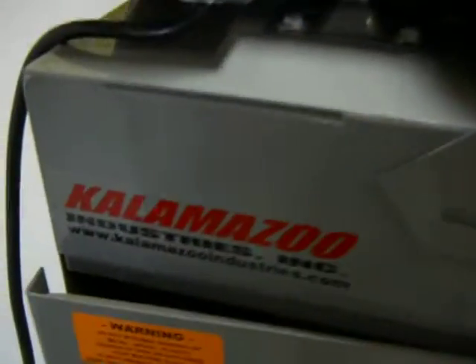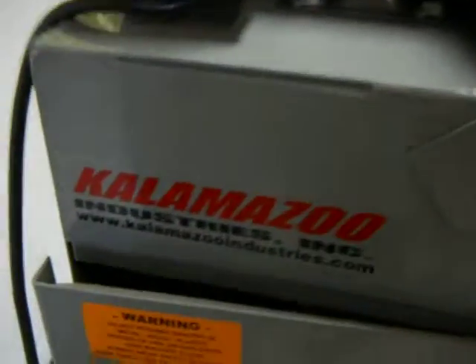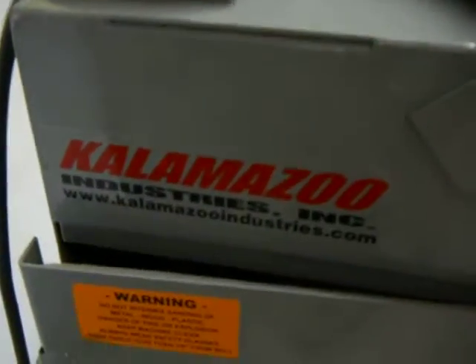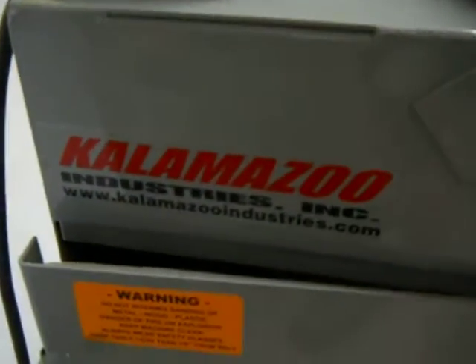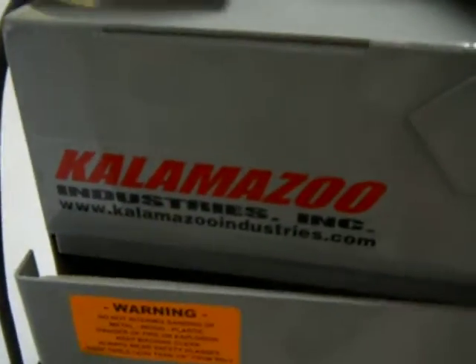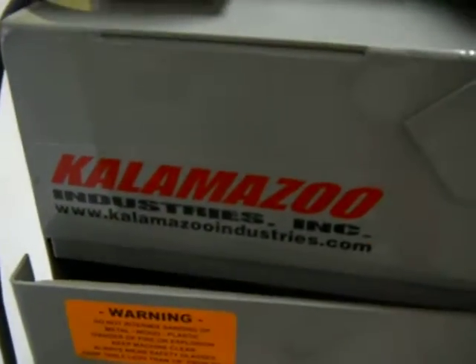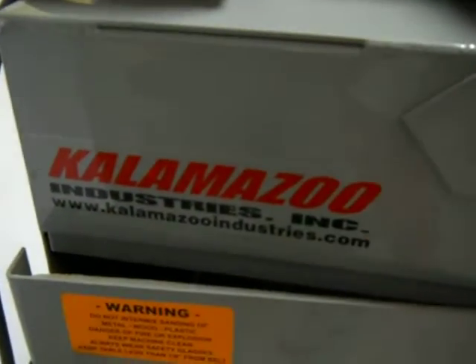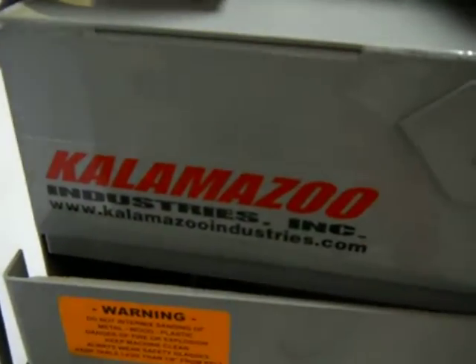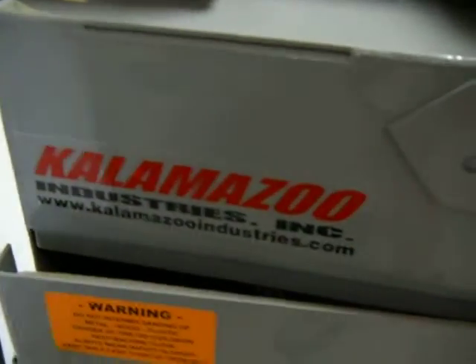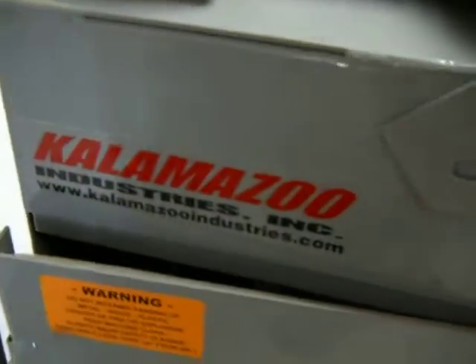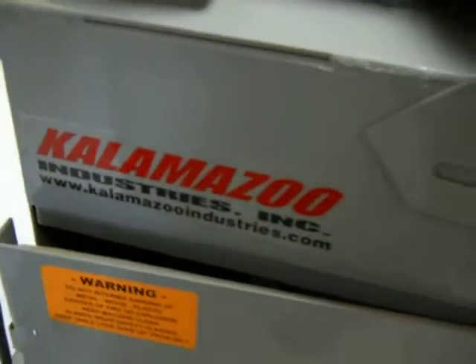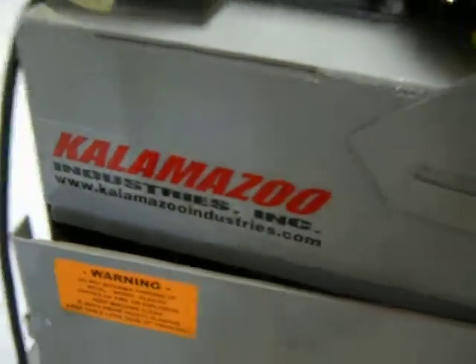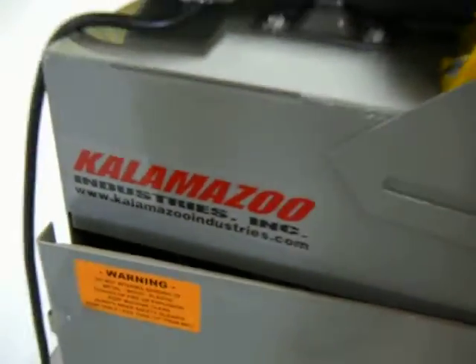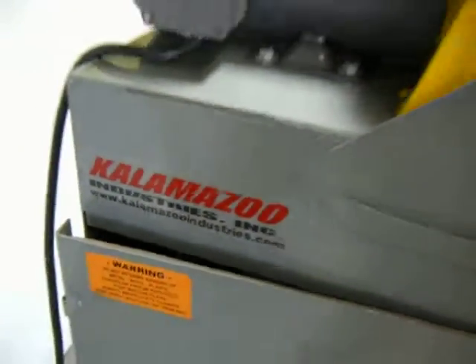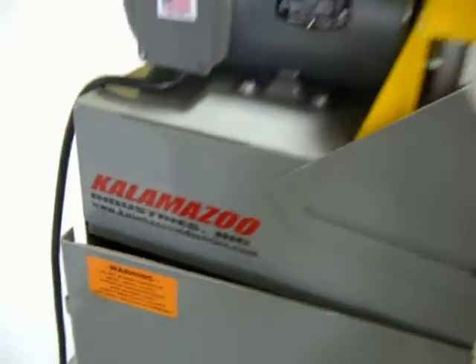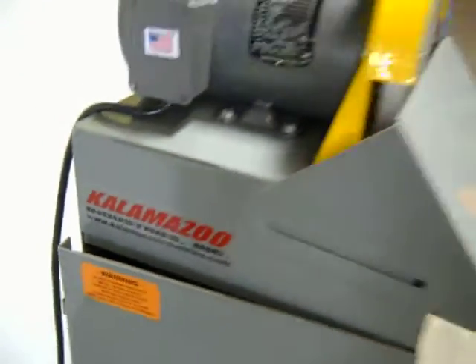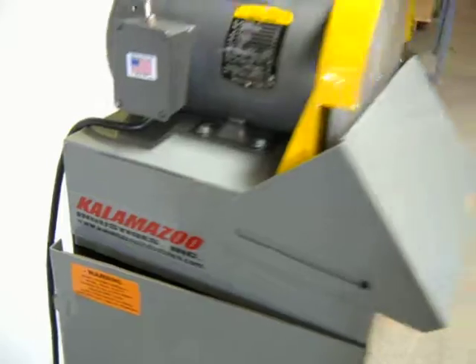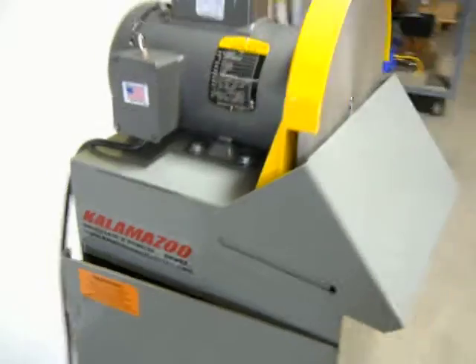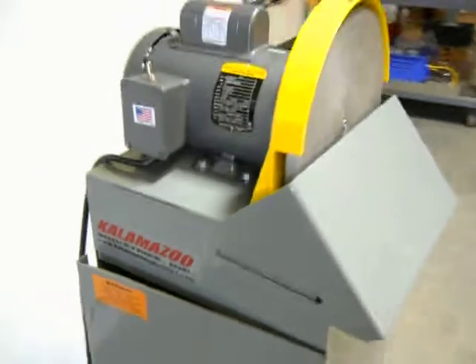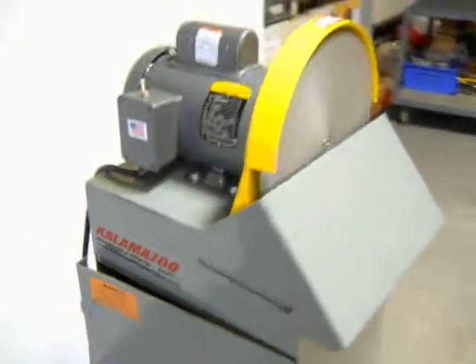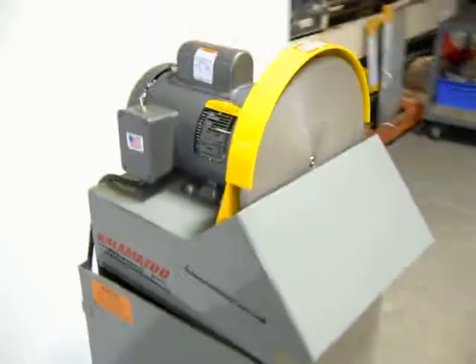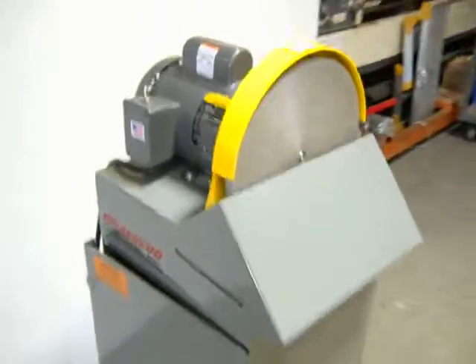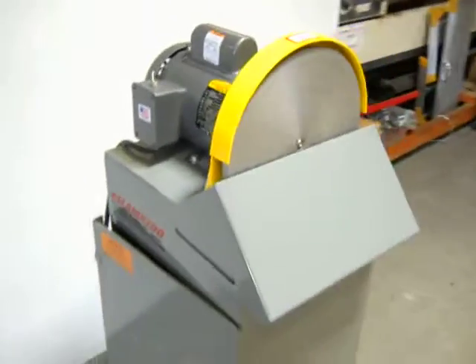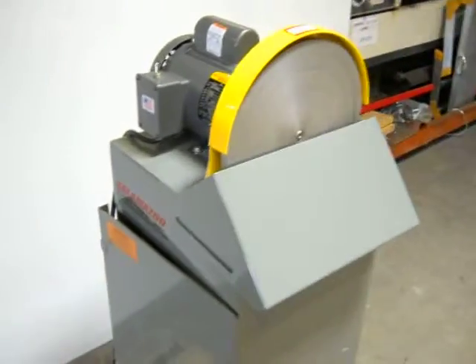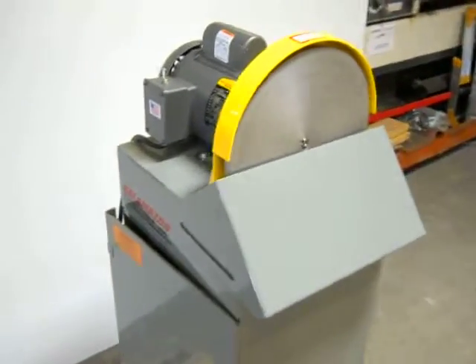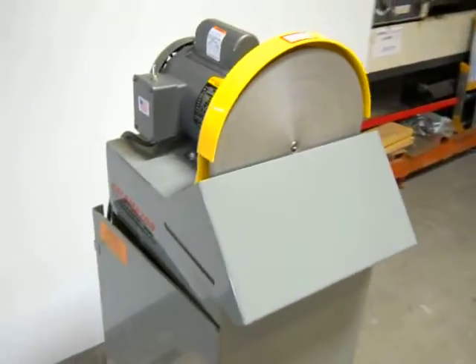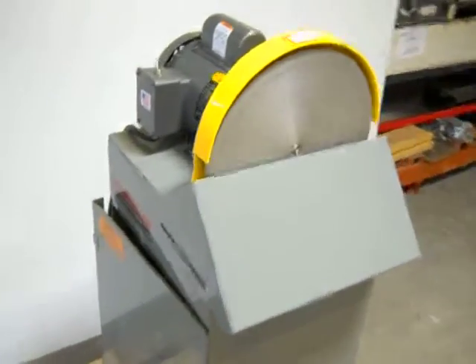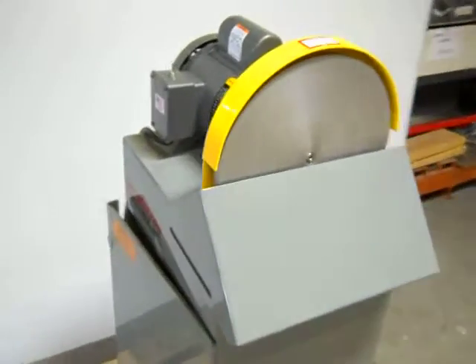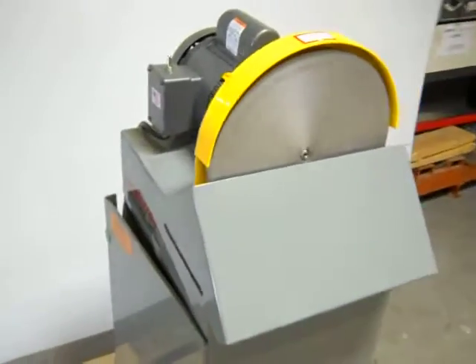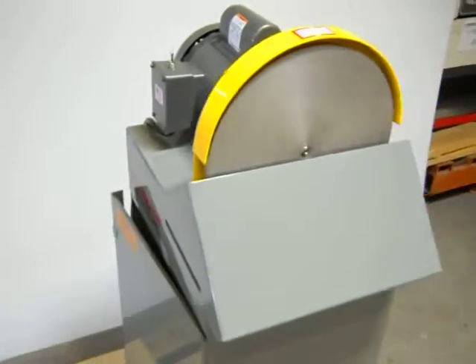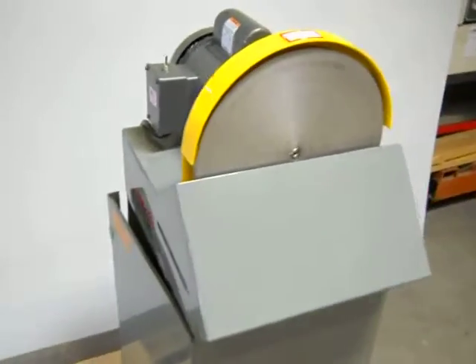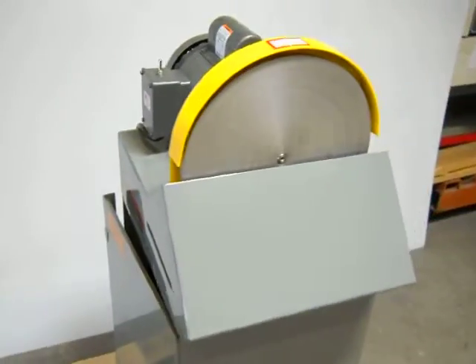Made in the USA — Kalamazoo 12 inch disc sander.